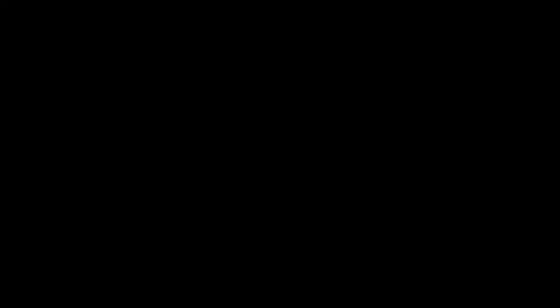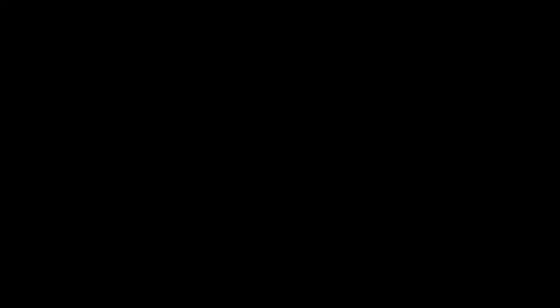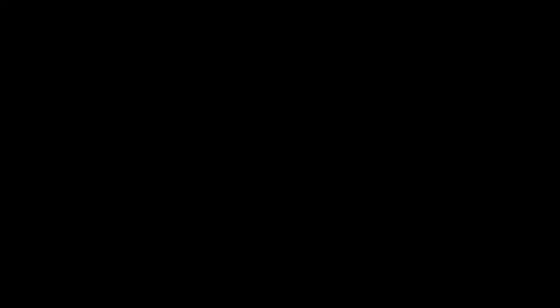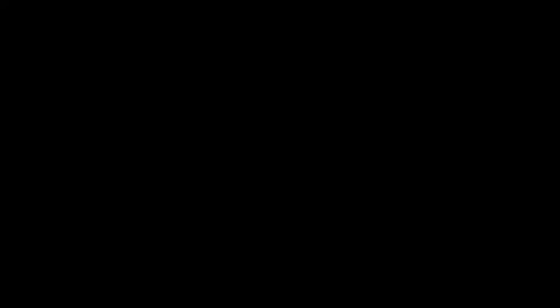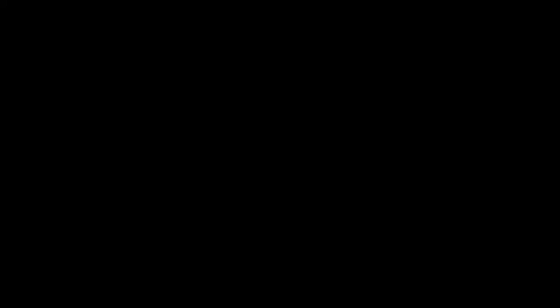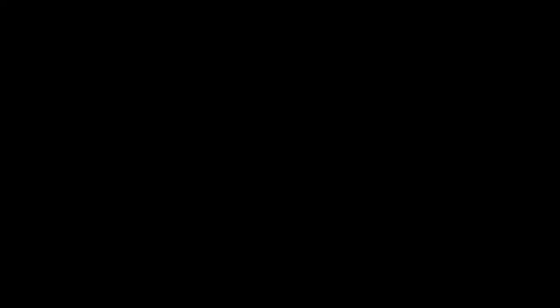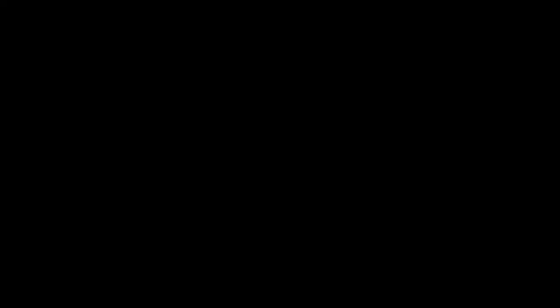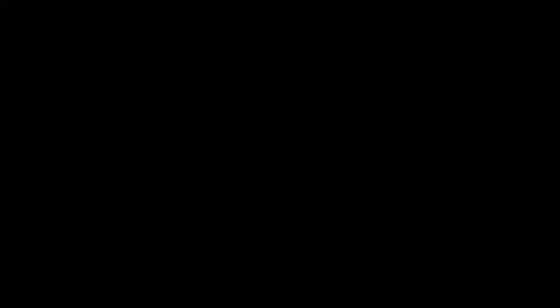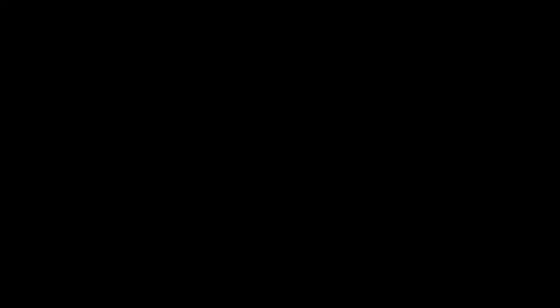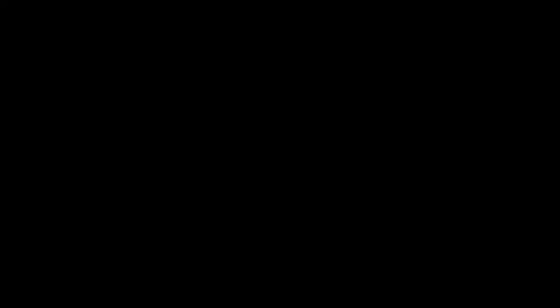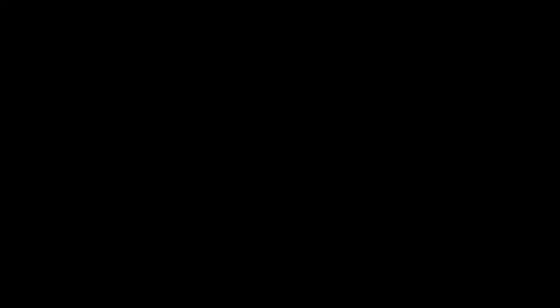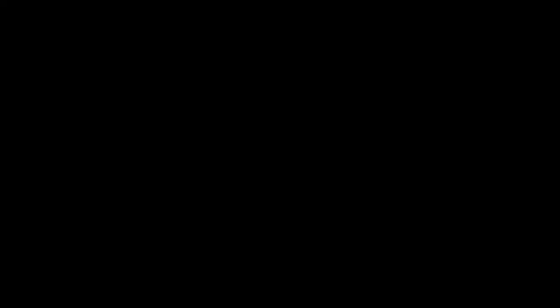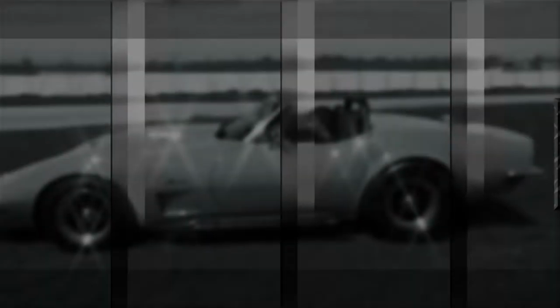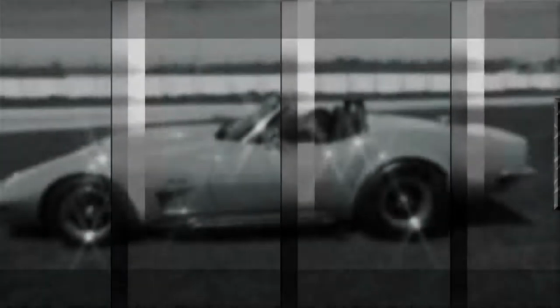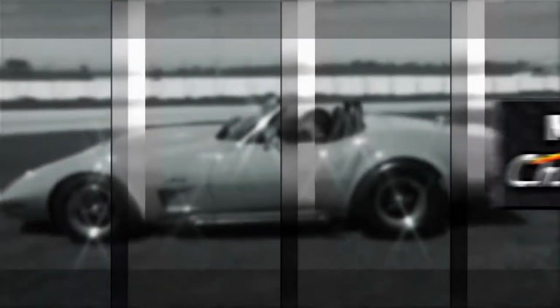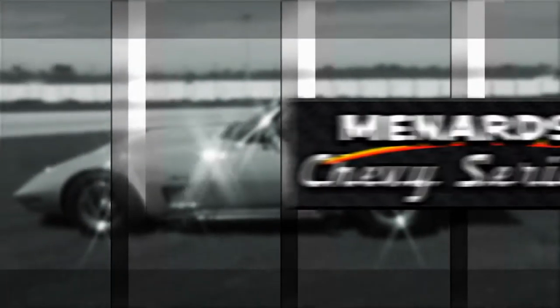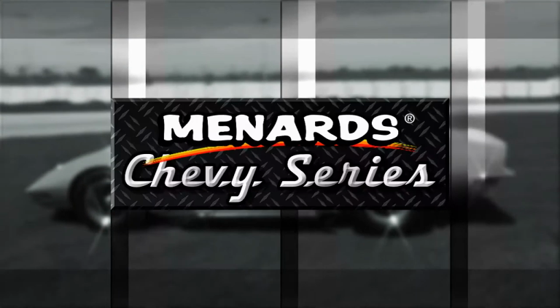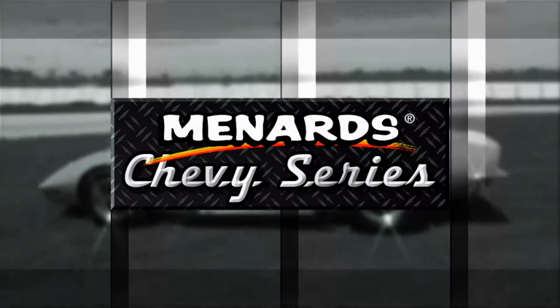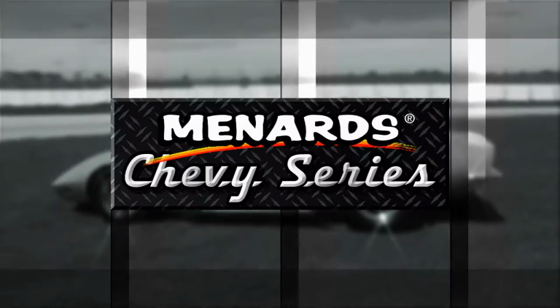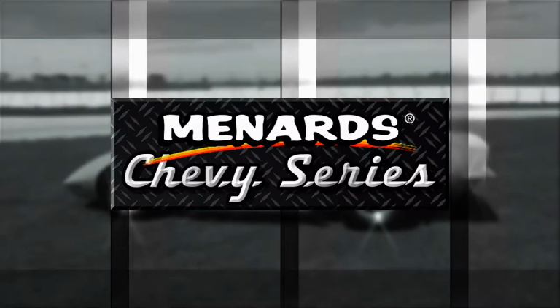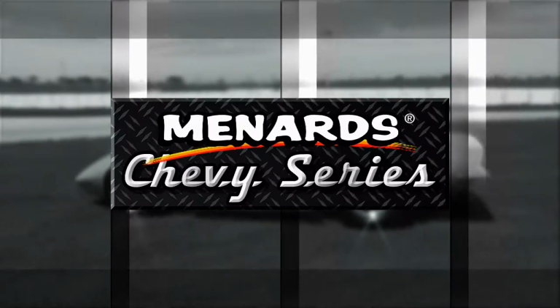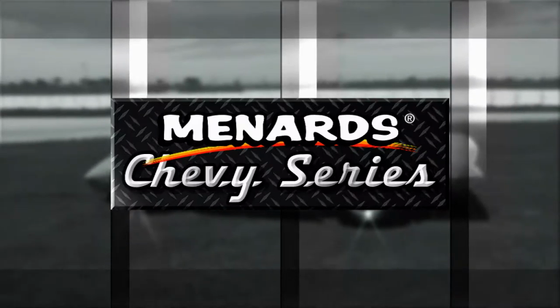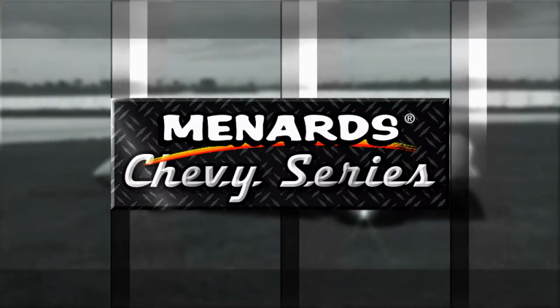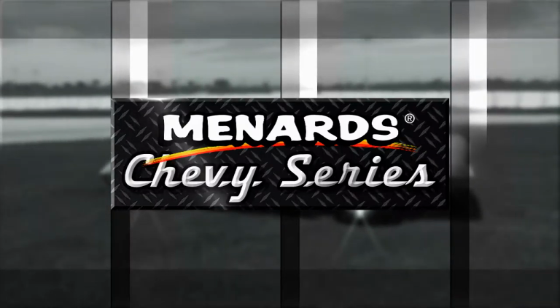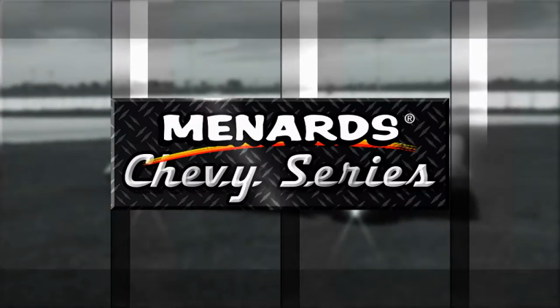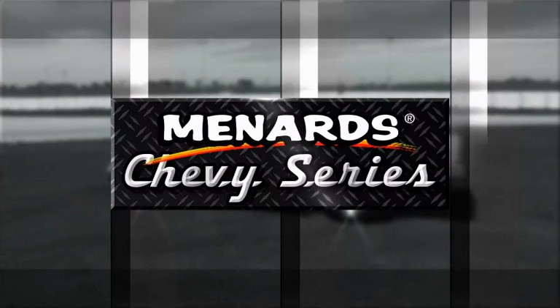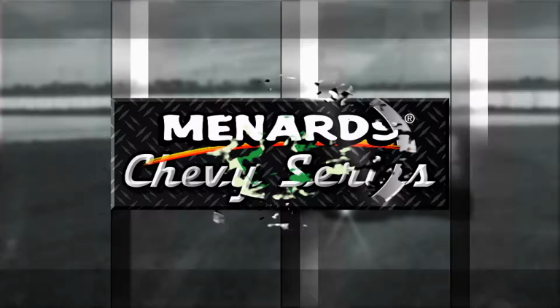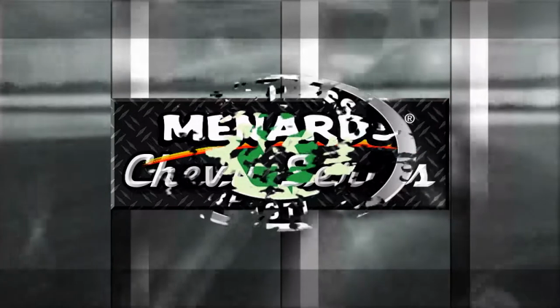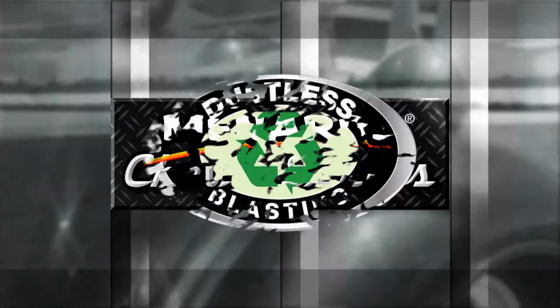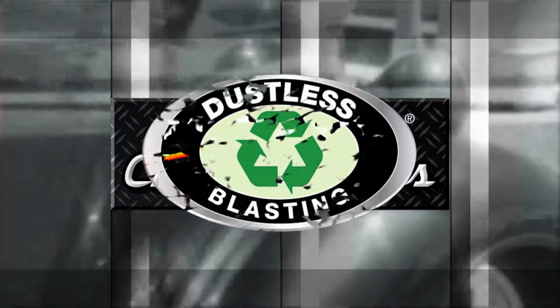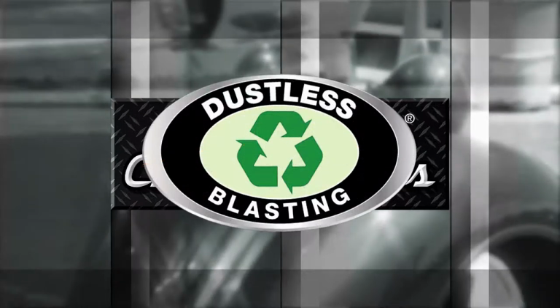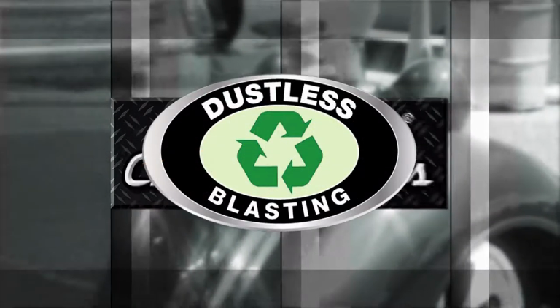We've got more of the Menard Chevy Series from Heartland Park, Topeka, coming up, including one incredible truck that defies description. We'll be right back.